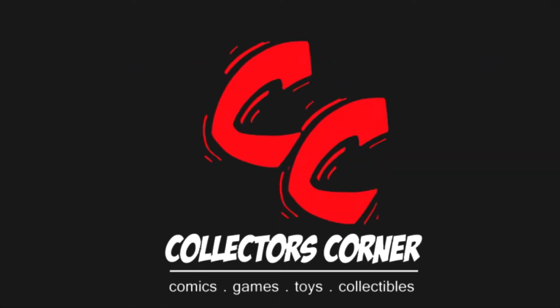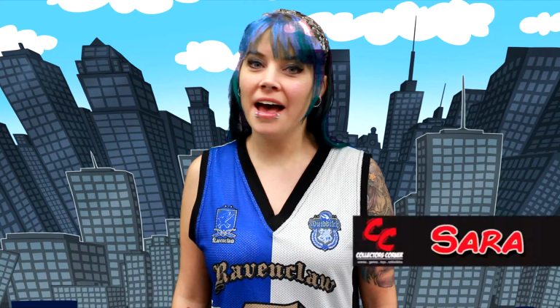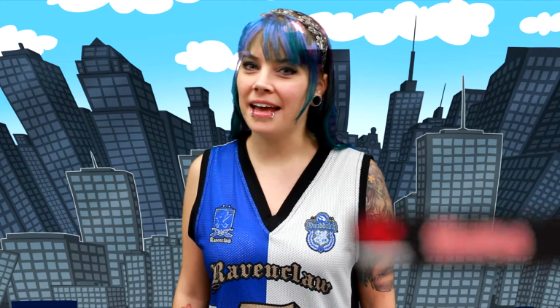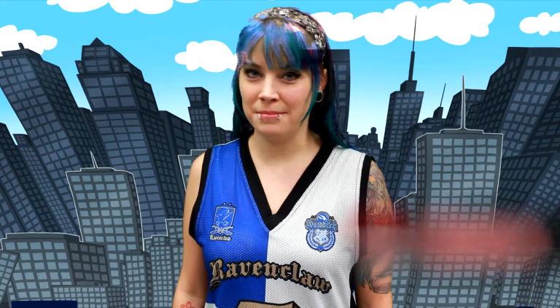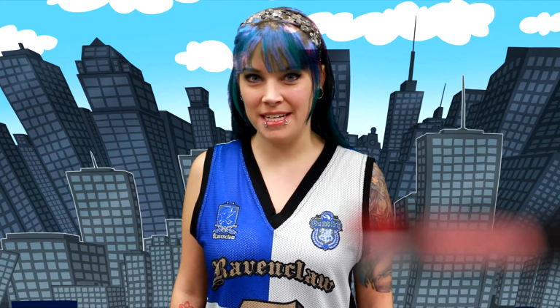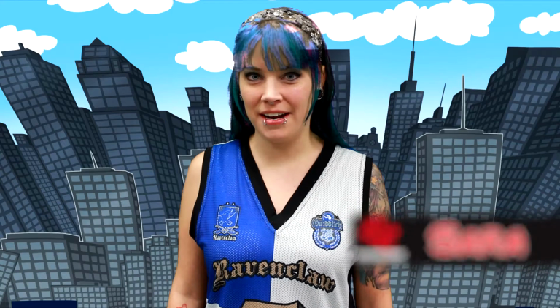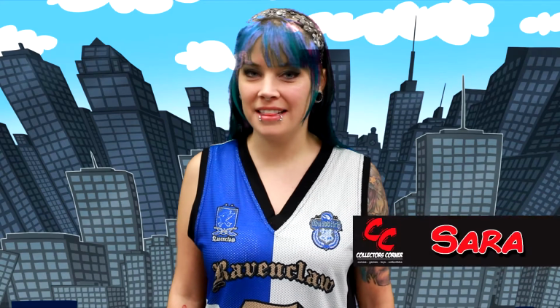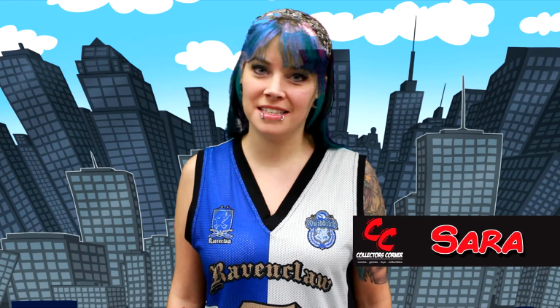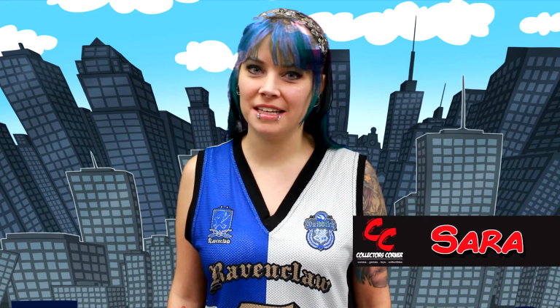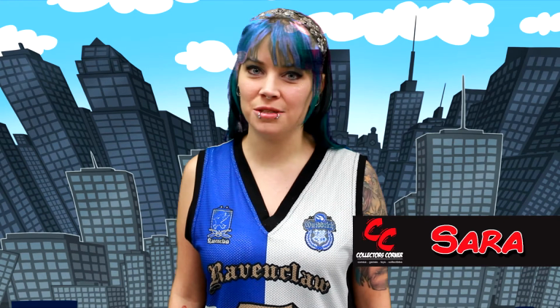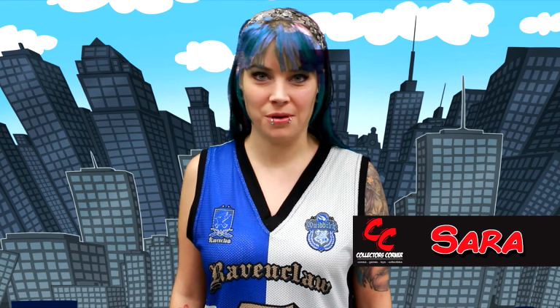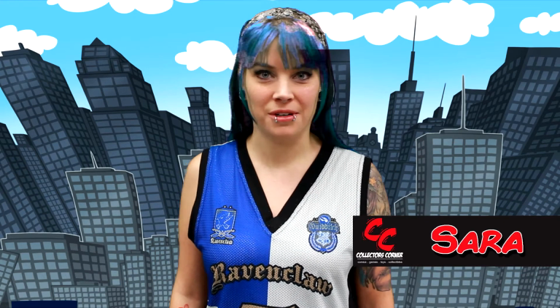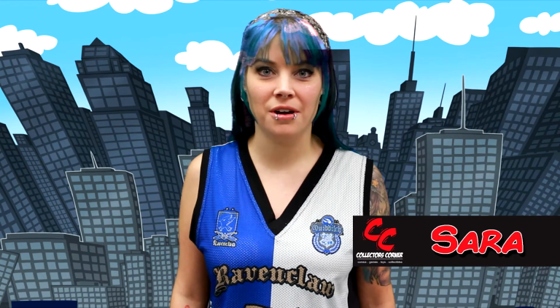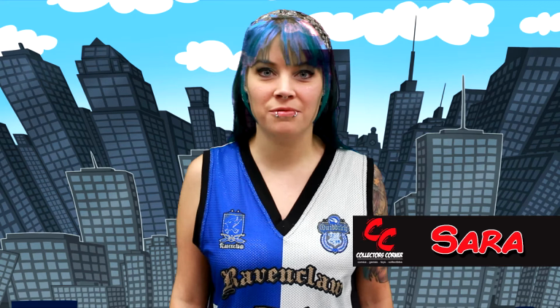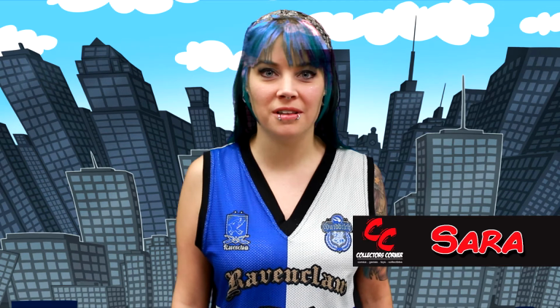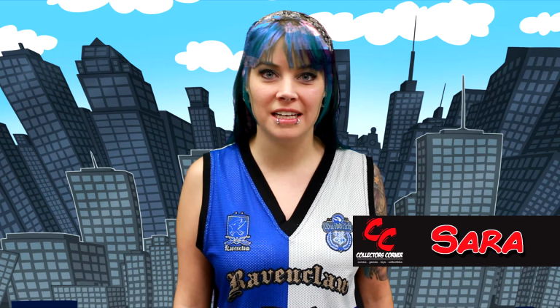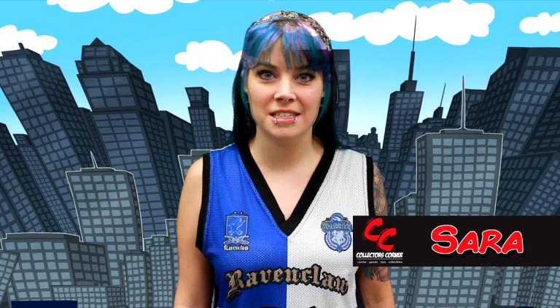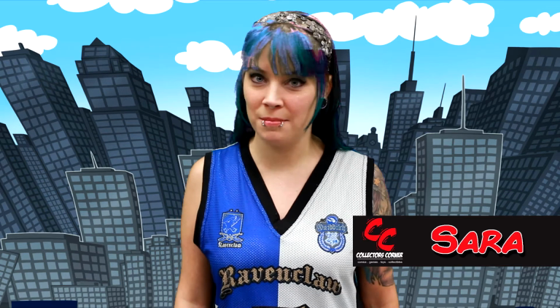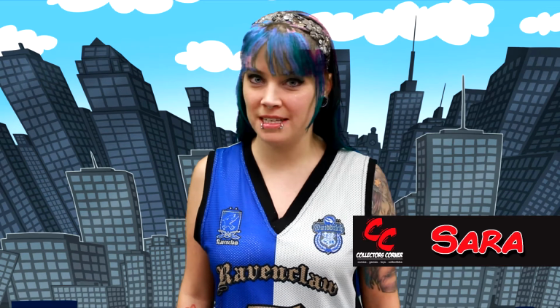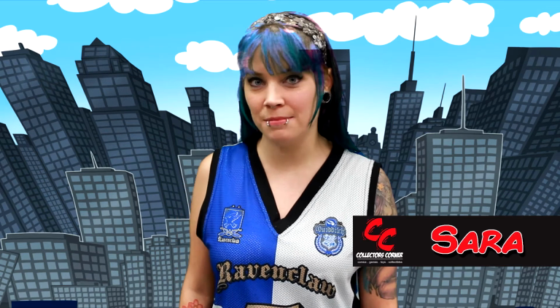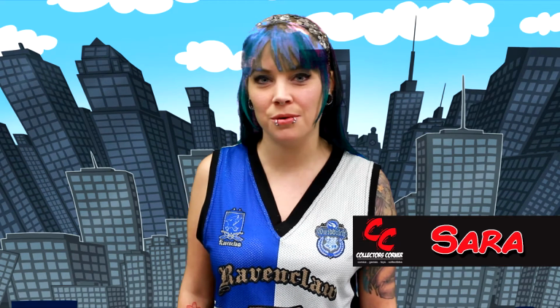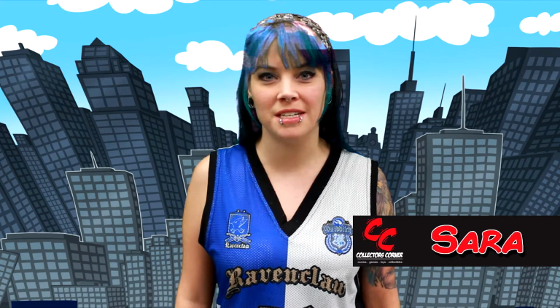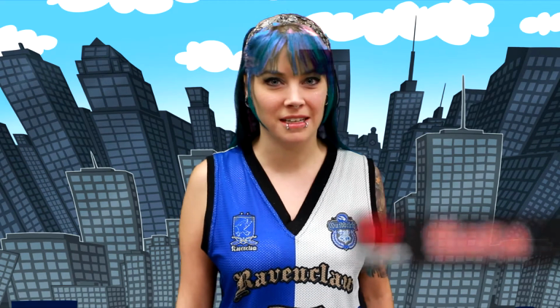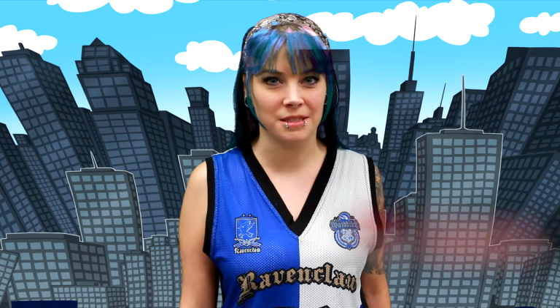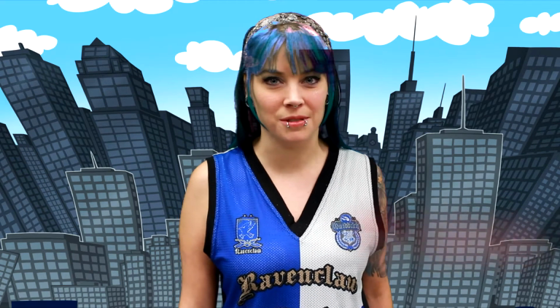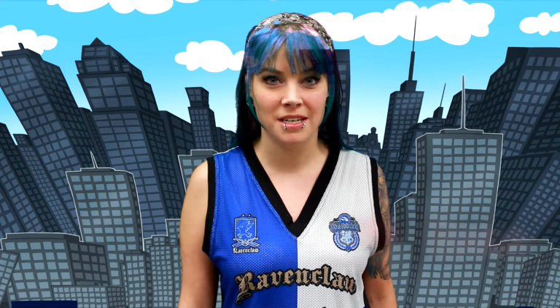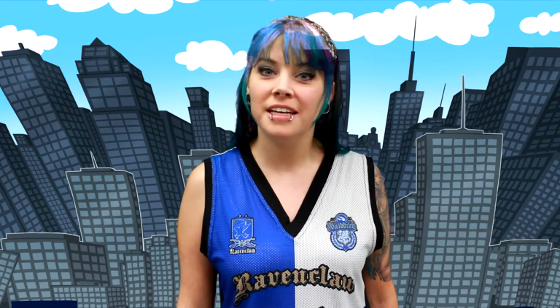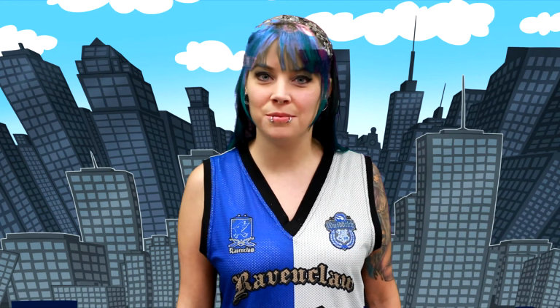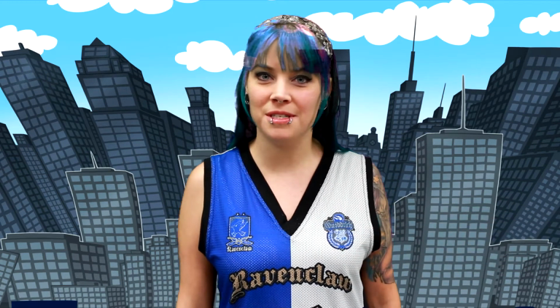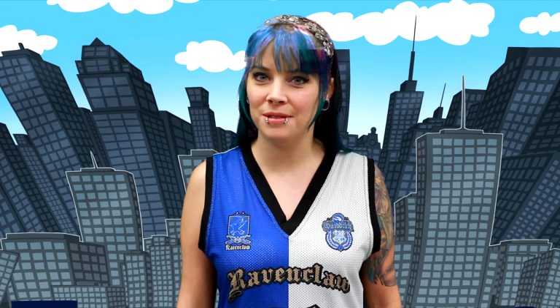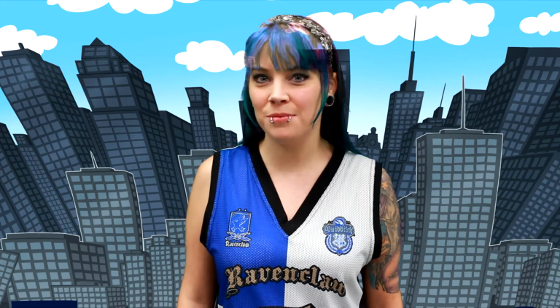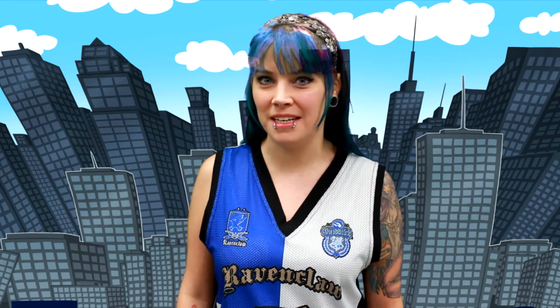Hi, I'm Sarah and this is Collector's Corner, your home for all the latest comics, games, toys, and collectibles. Here's what's new this week.